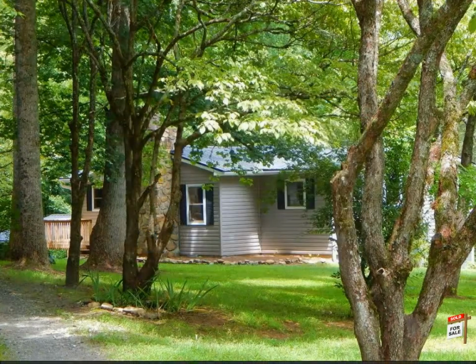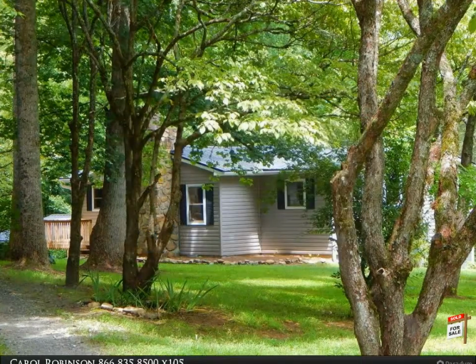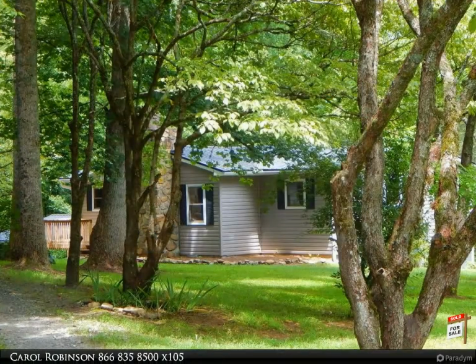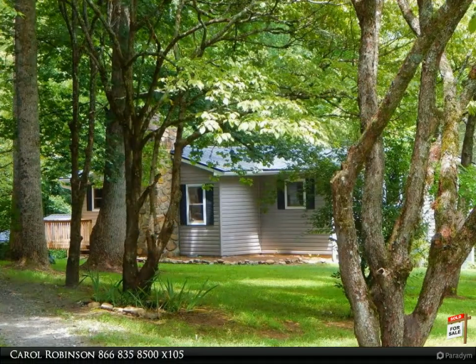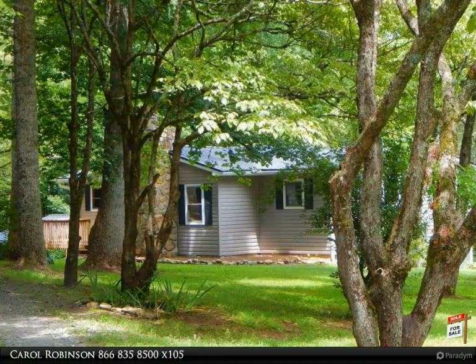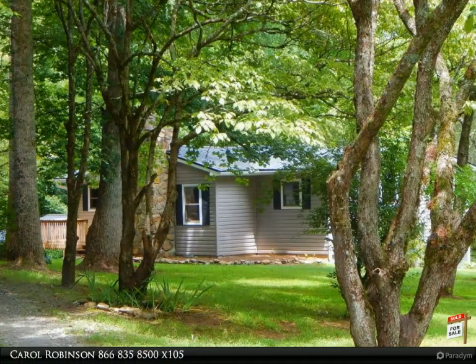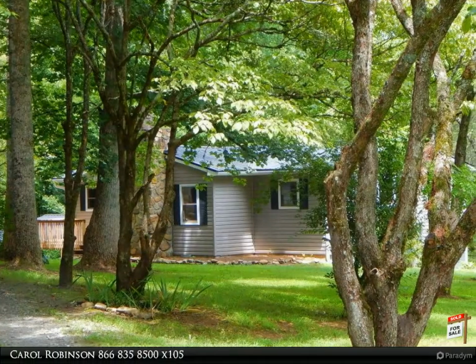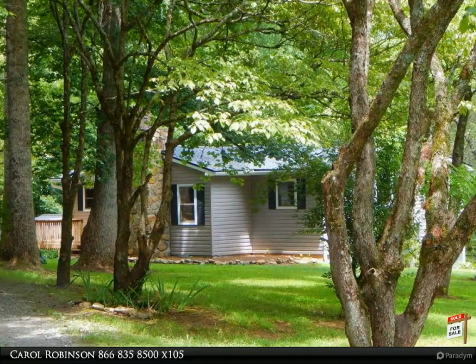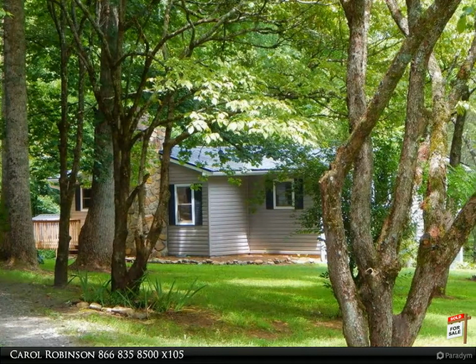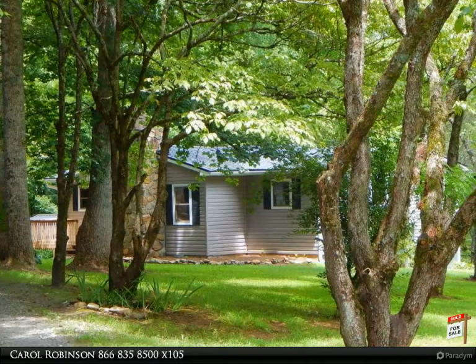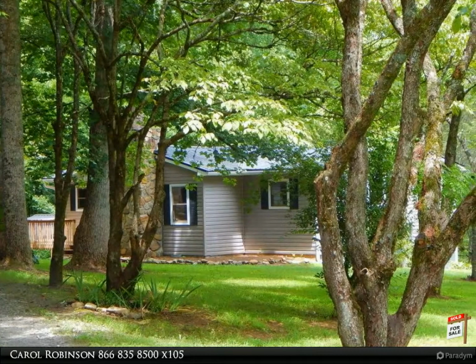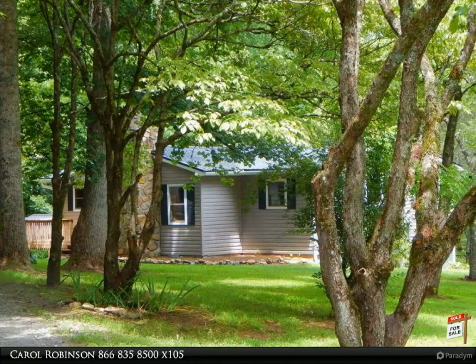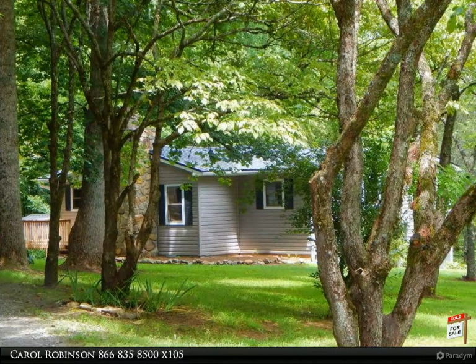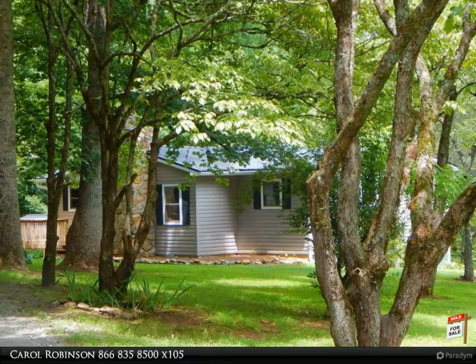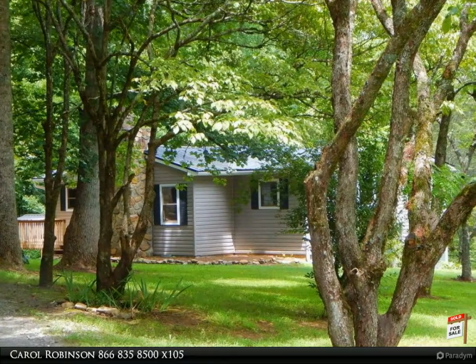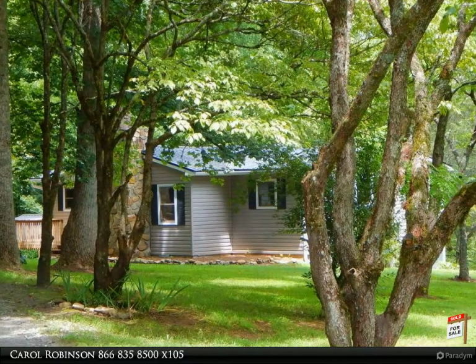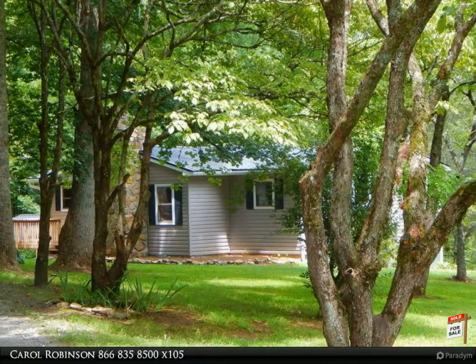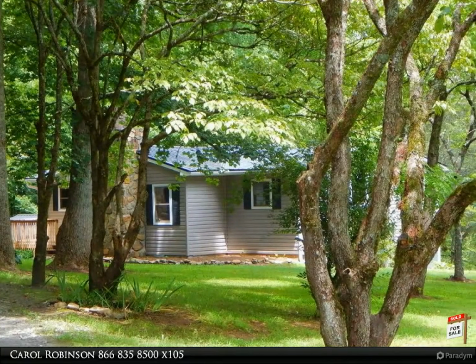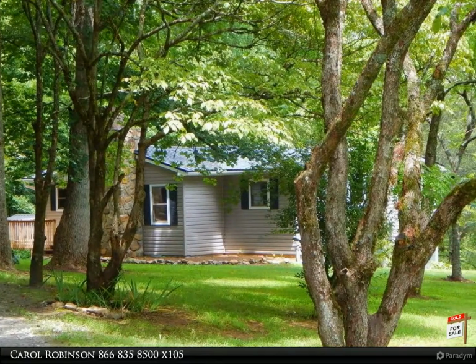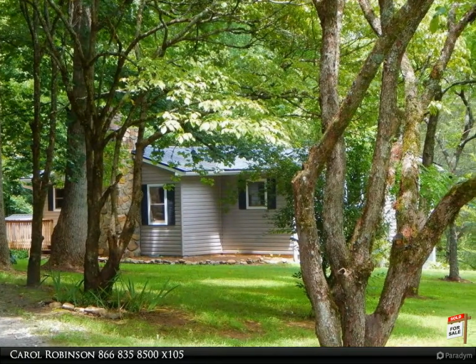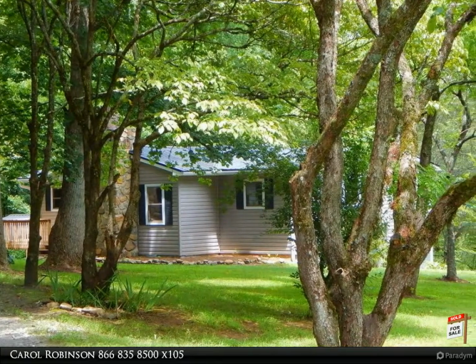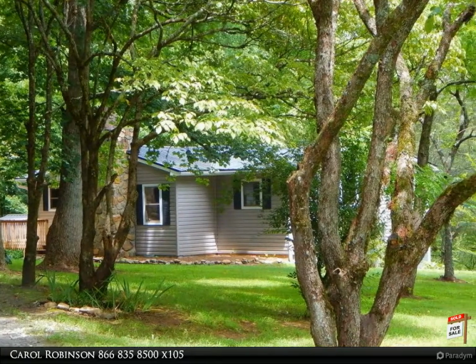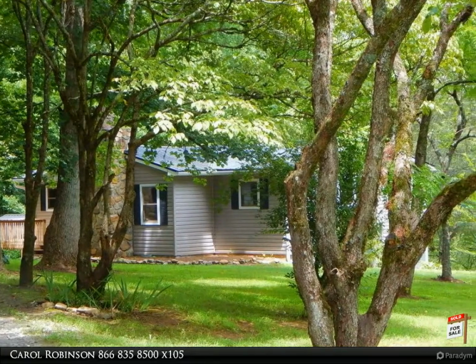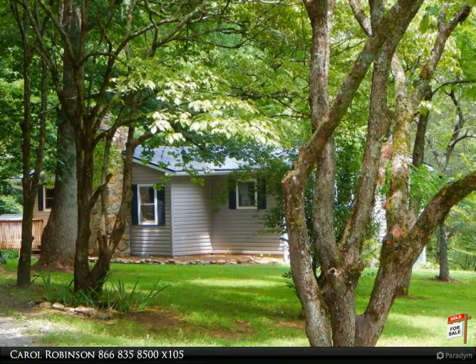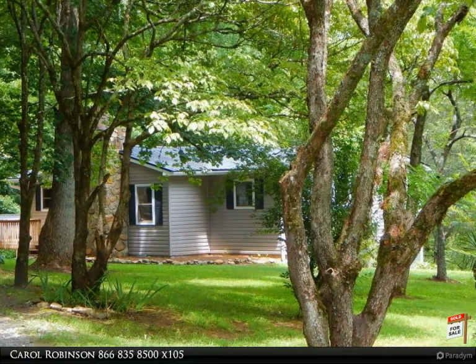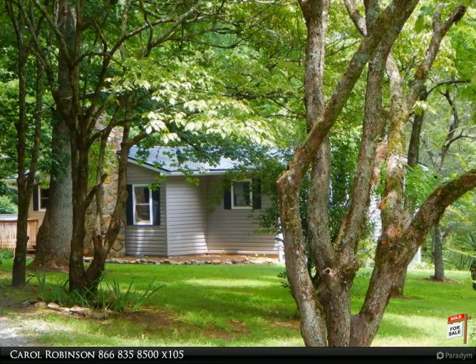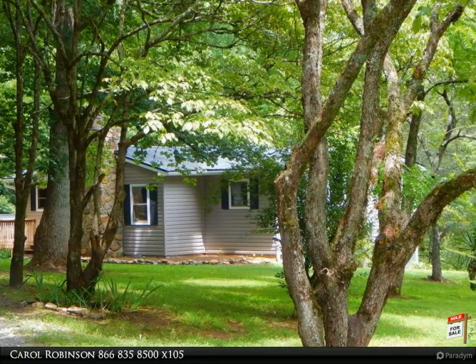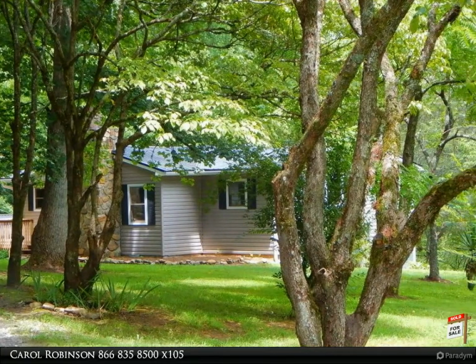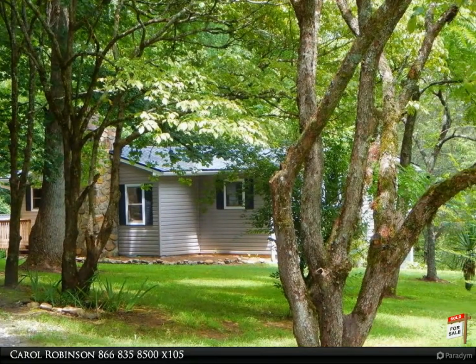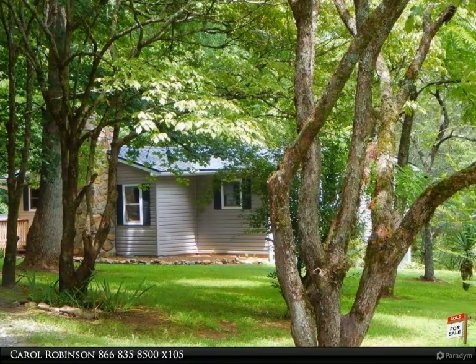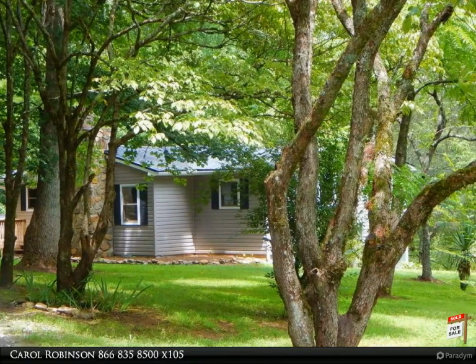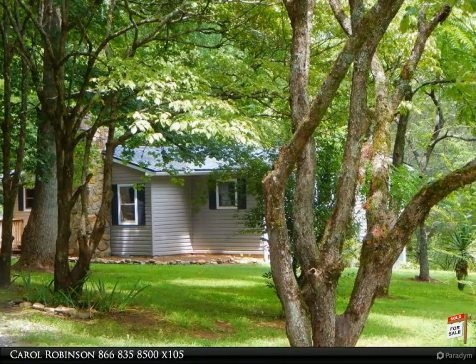This Coldwell Banker High Country Realty property video is presented by Carol Robinson.